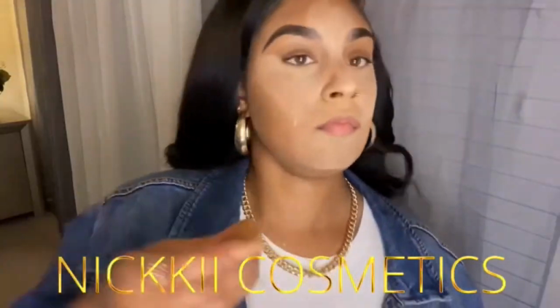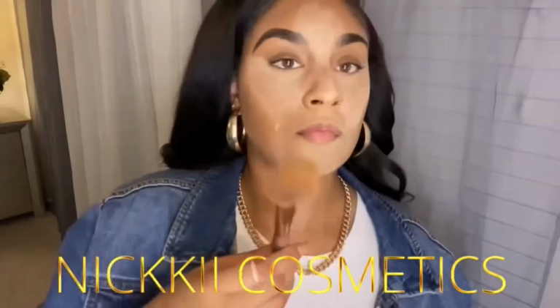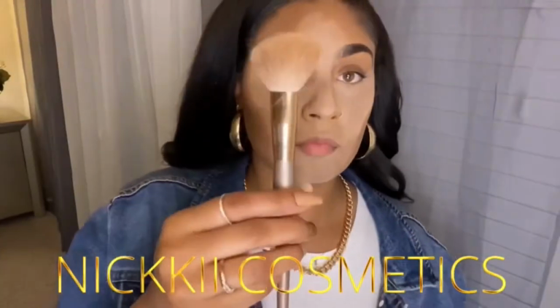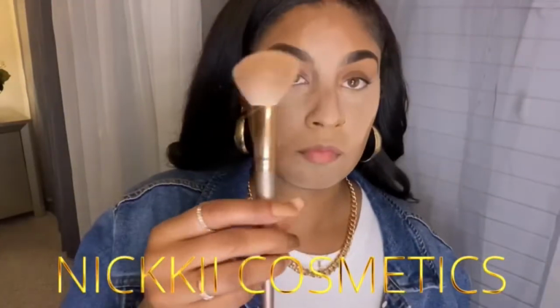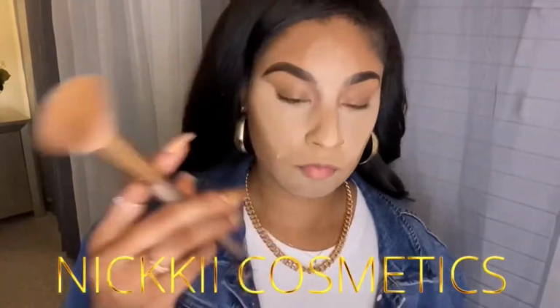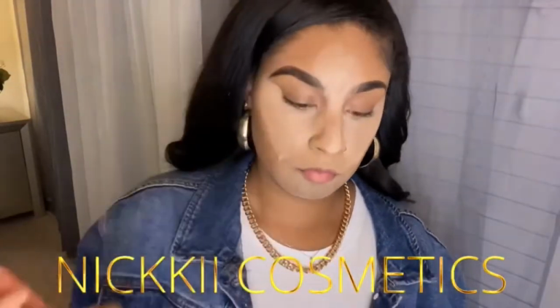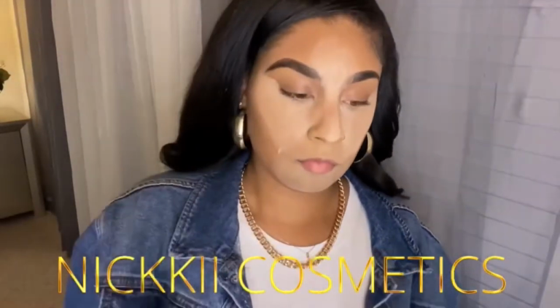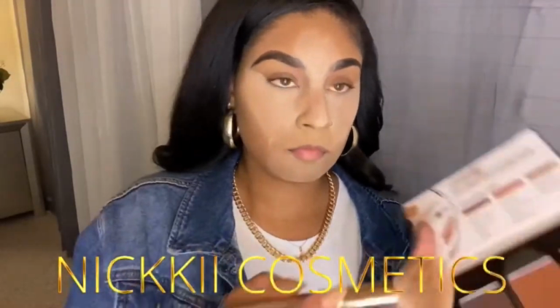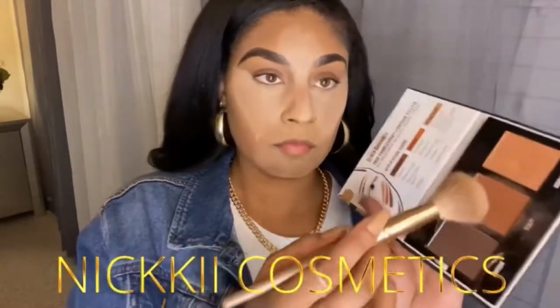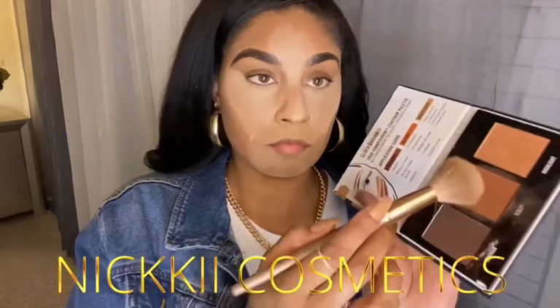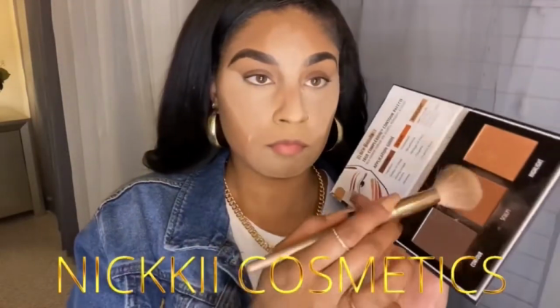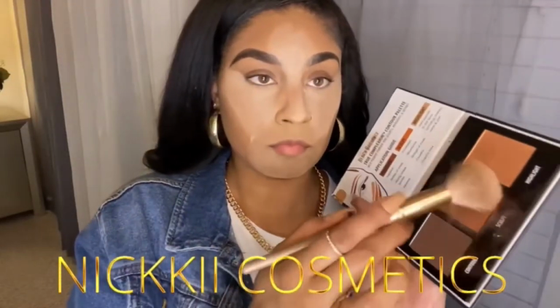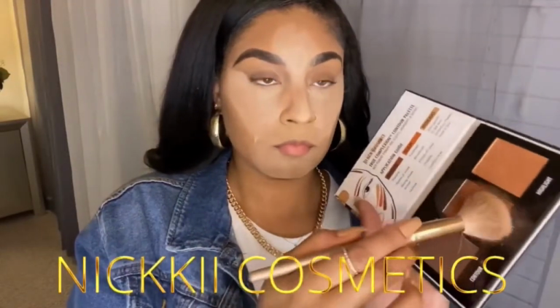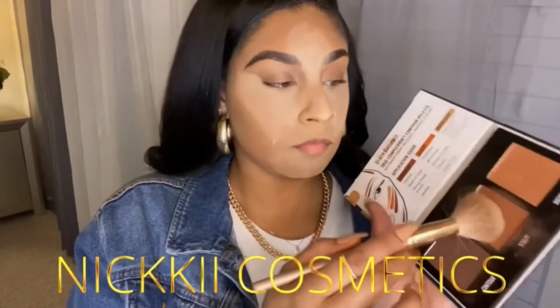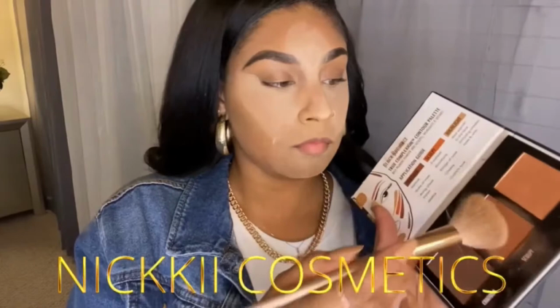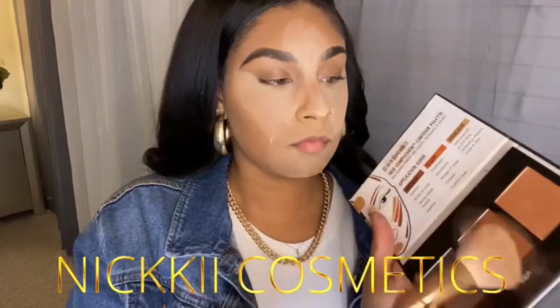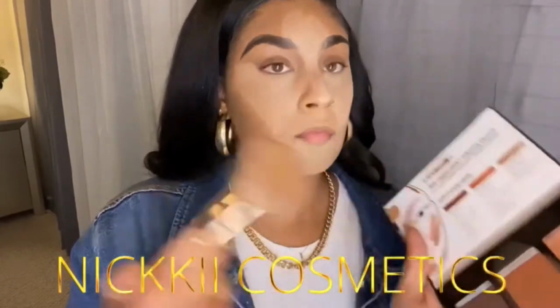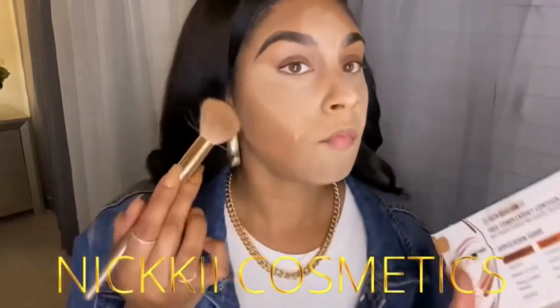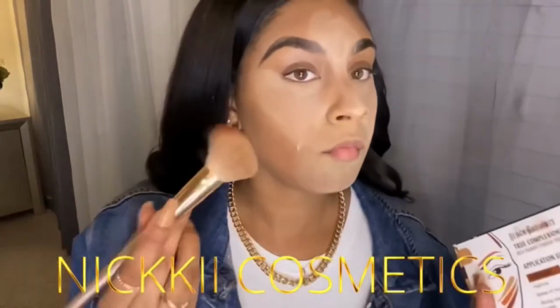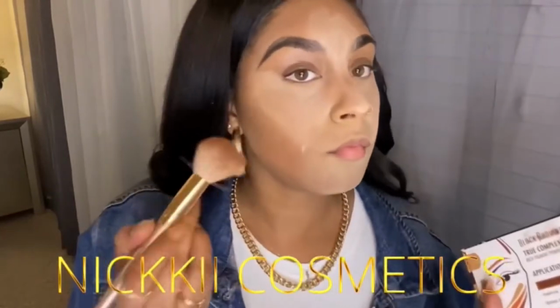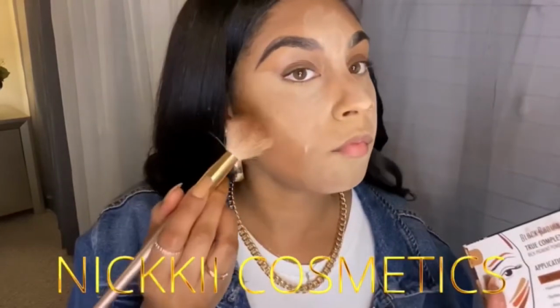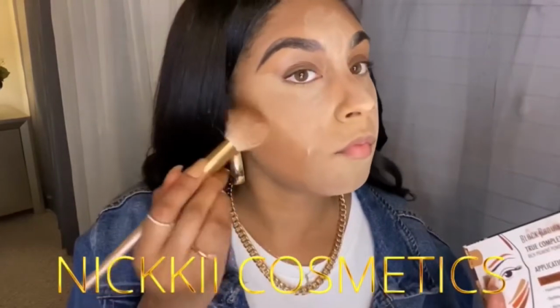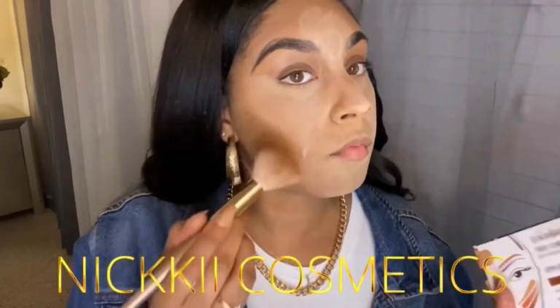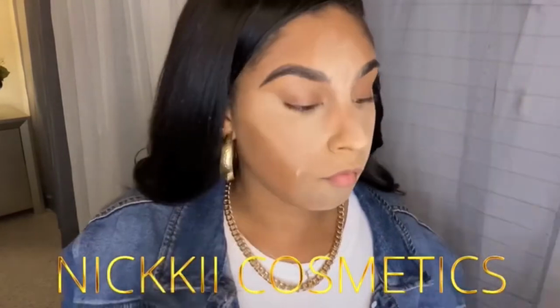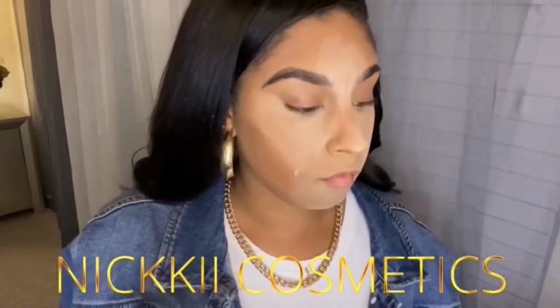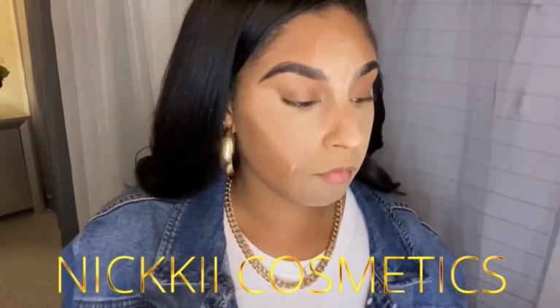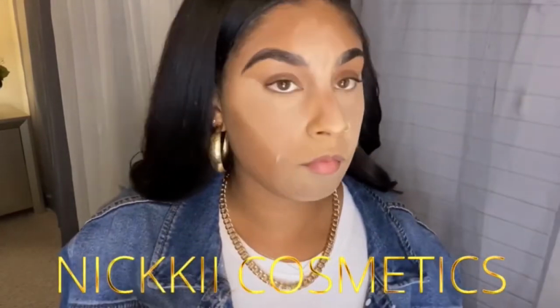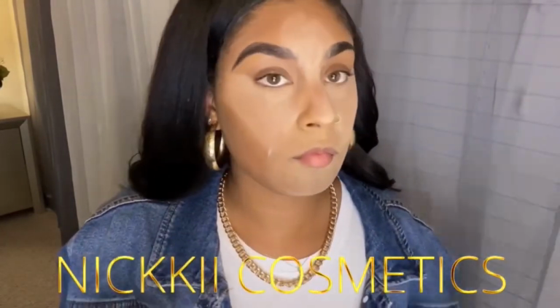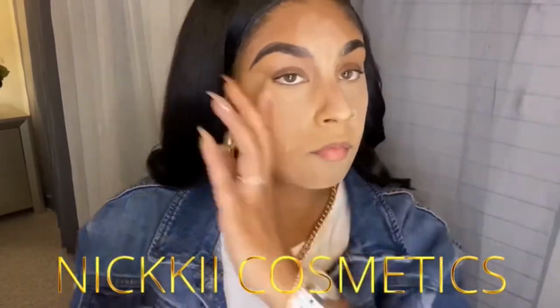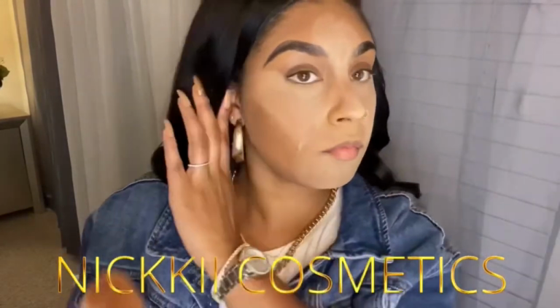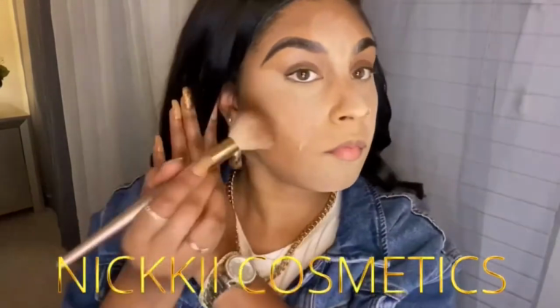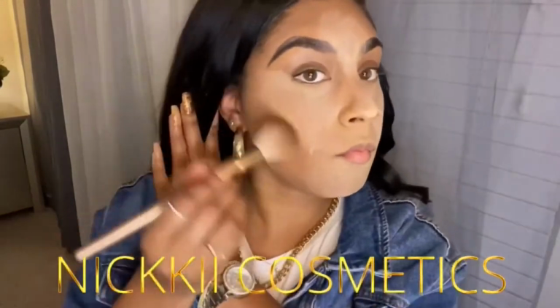Now you see me going in with my Black Radiance contour palette using an angled brush and the color Sculpt. I'm just going to contour my face now.